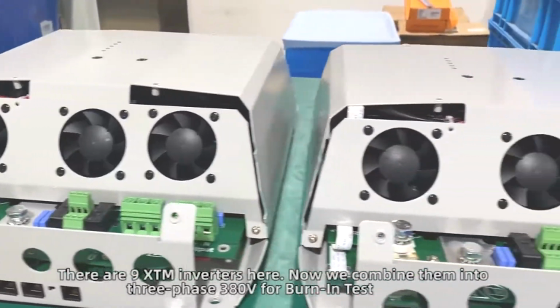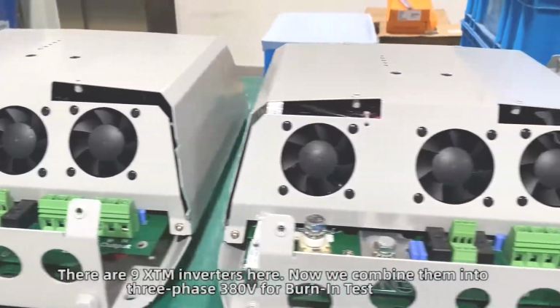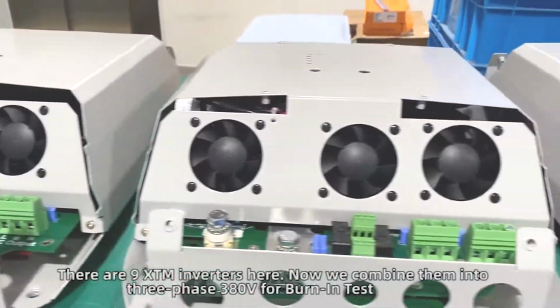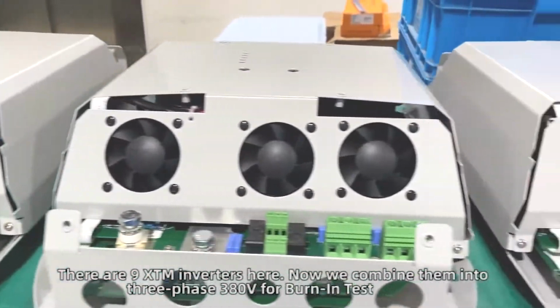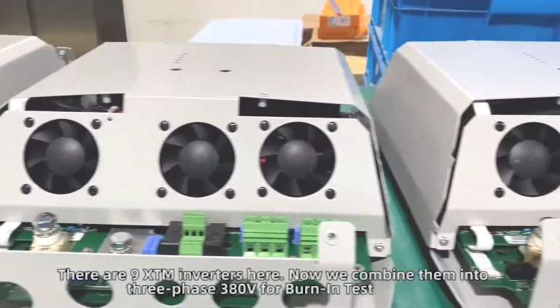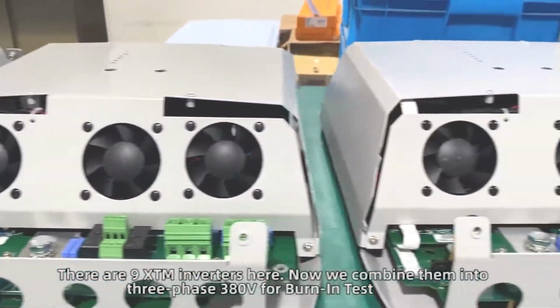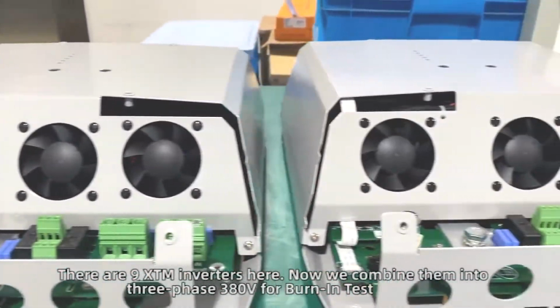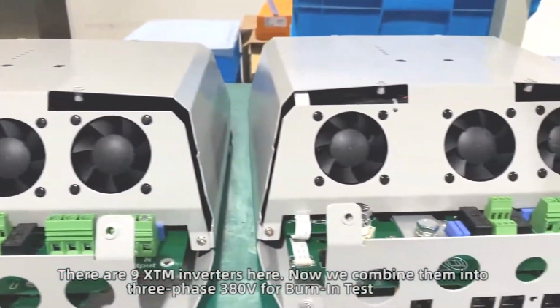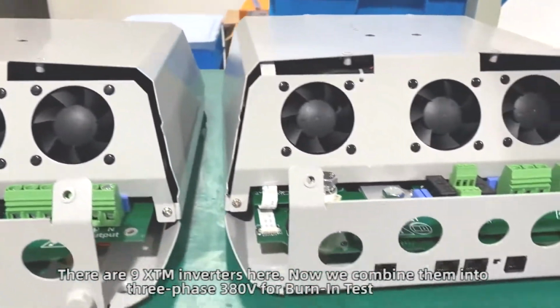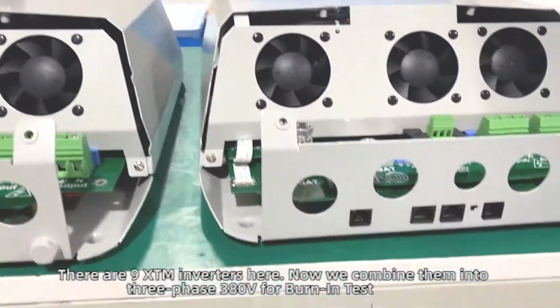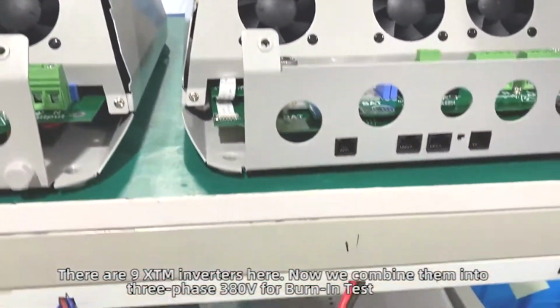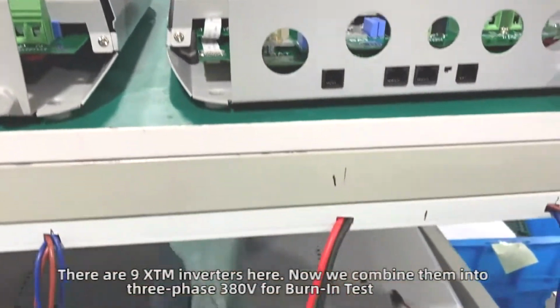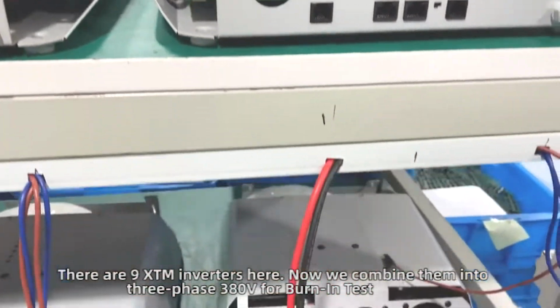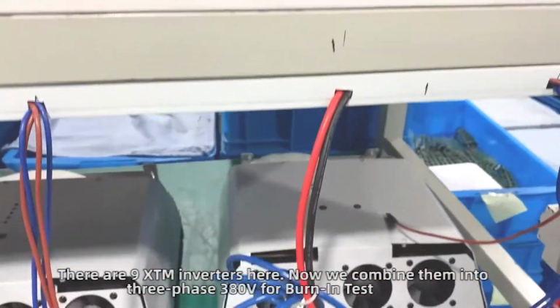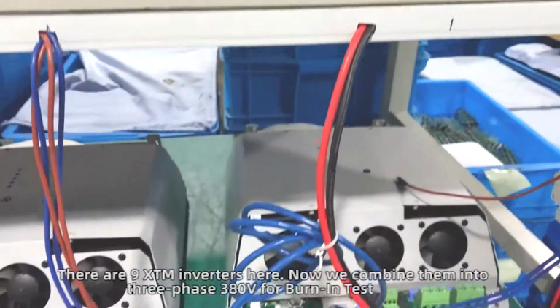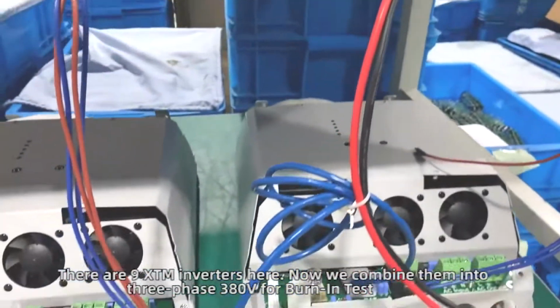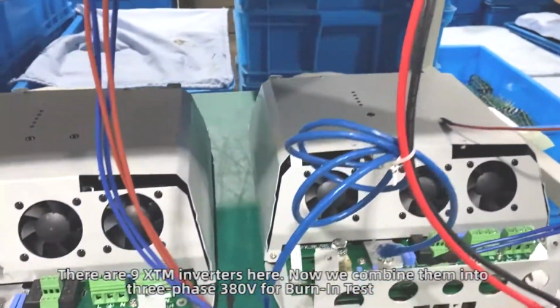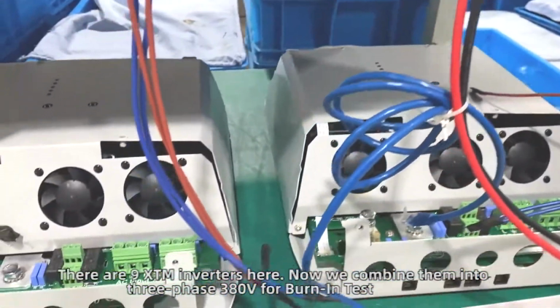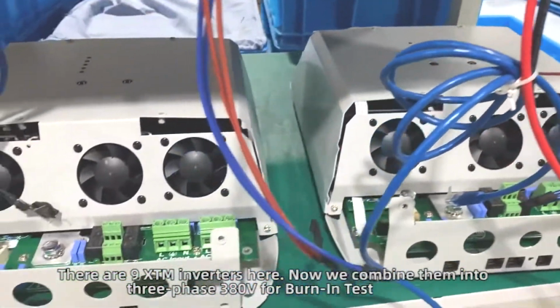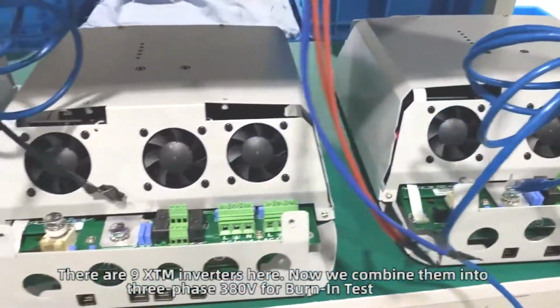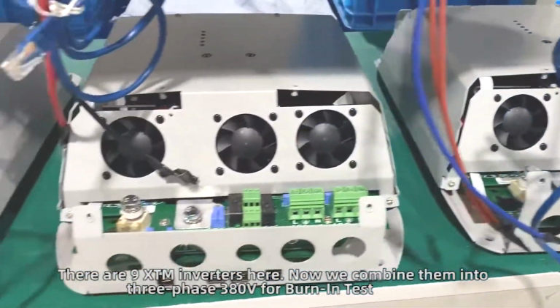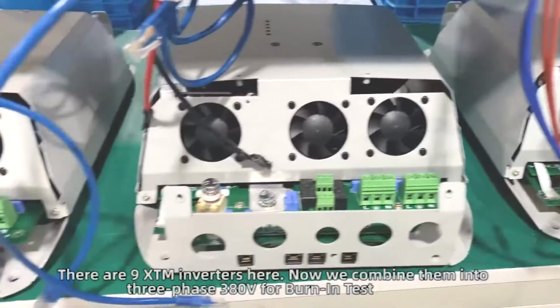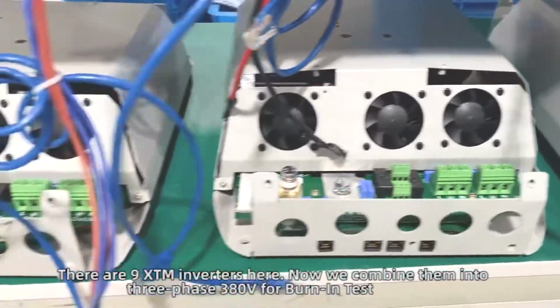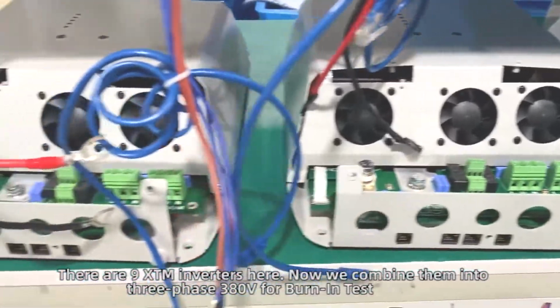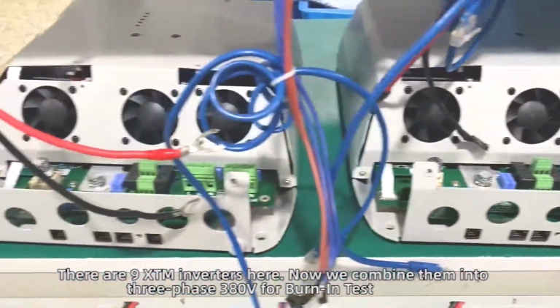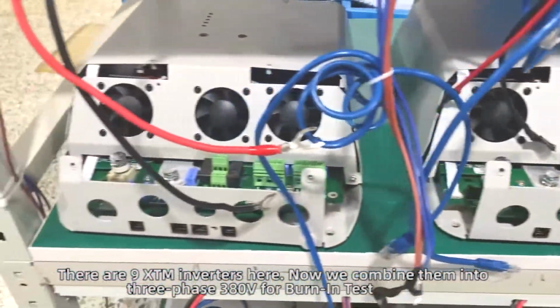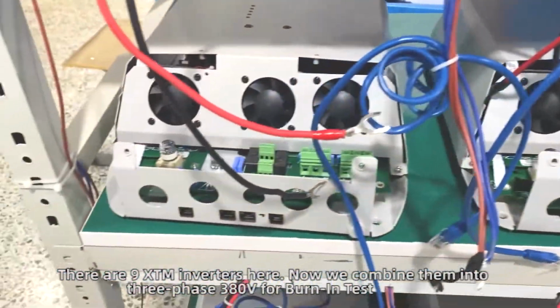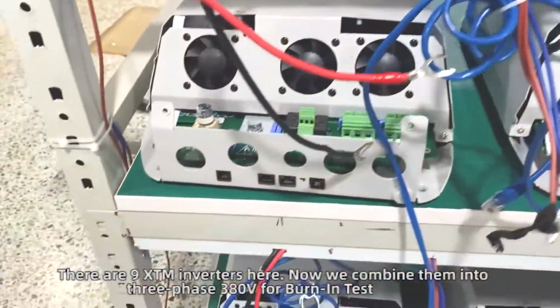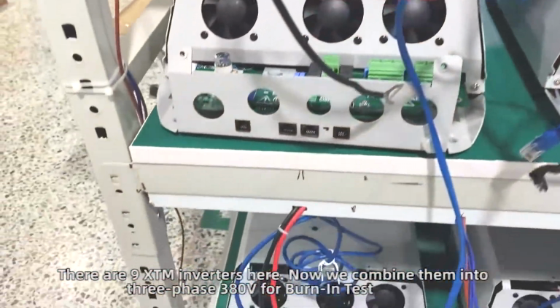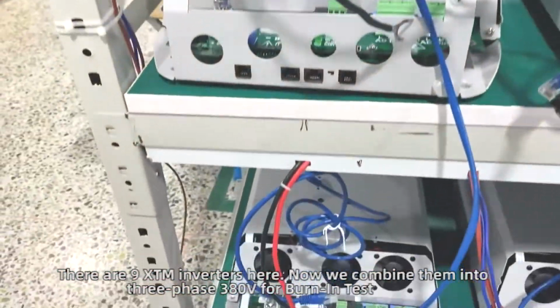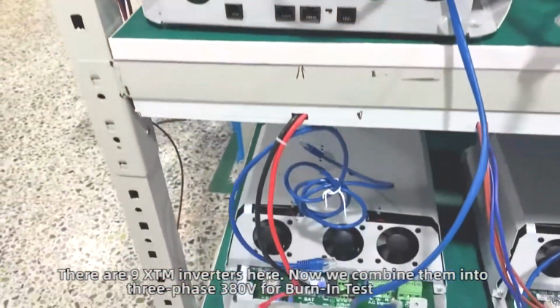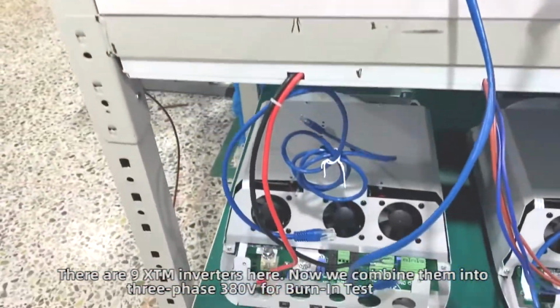There are 9 XTM inverters here. Now we combine them into three-phase 380V for burn and test.